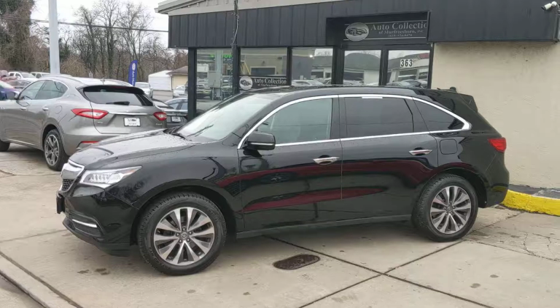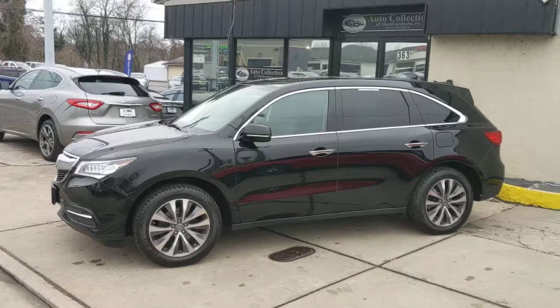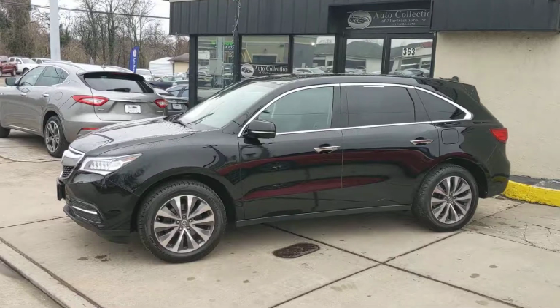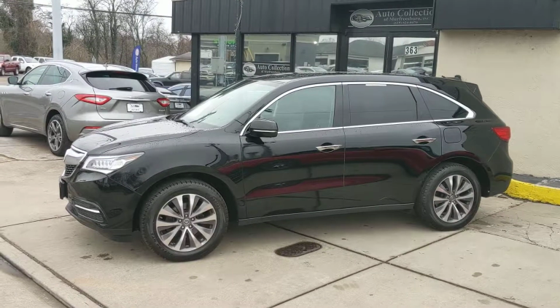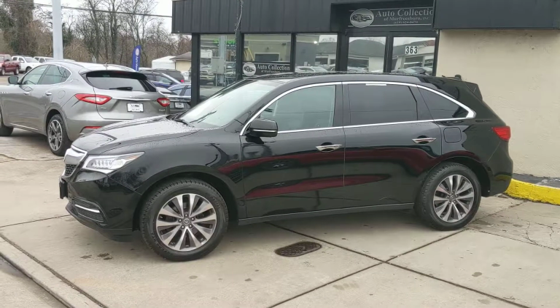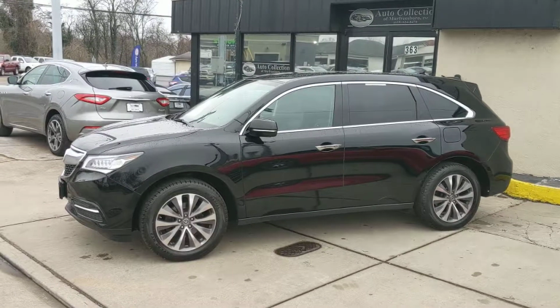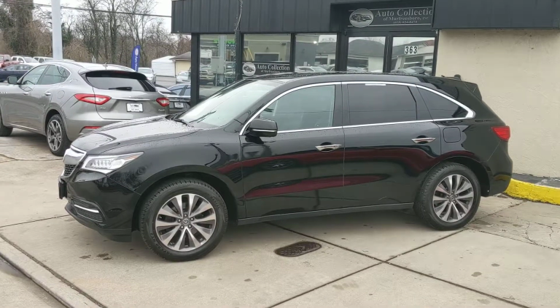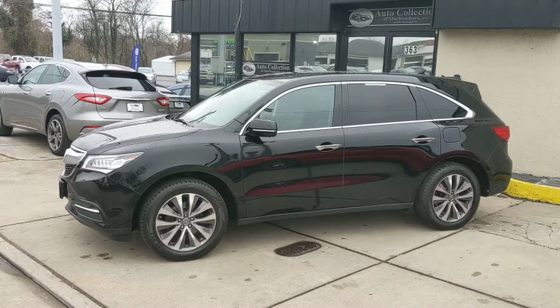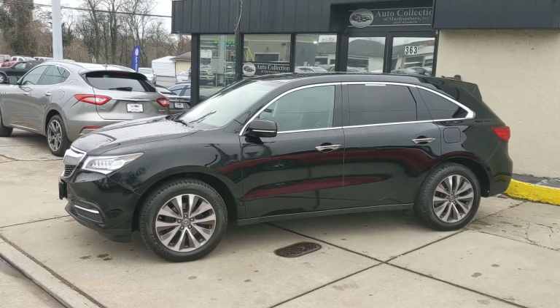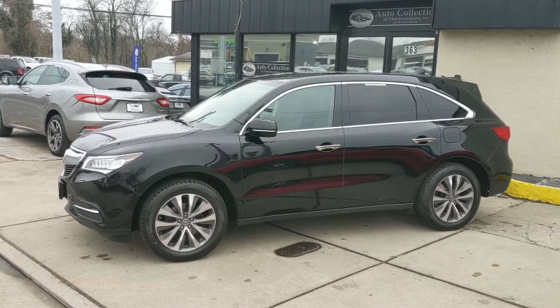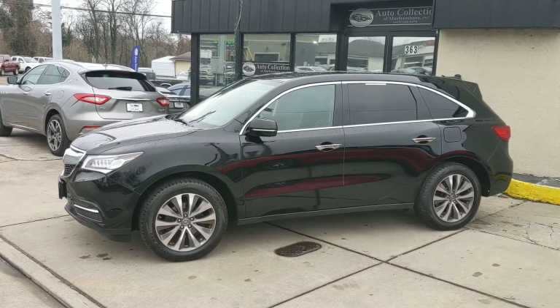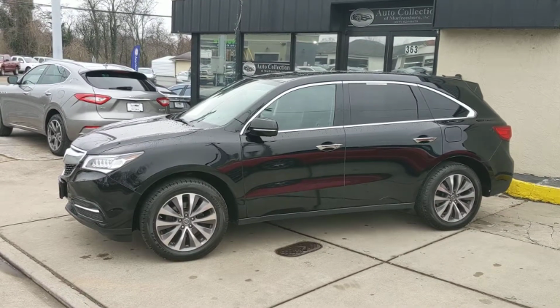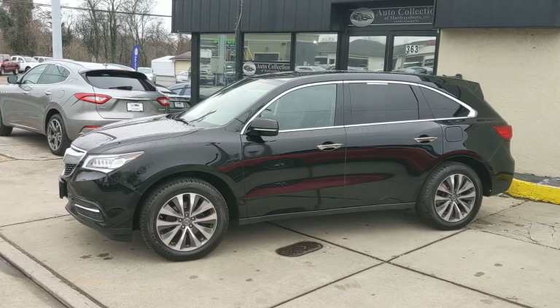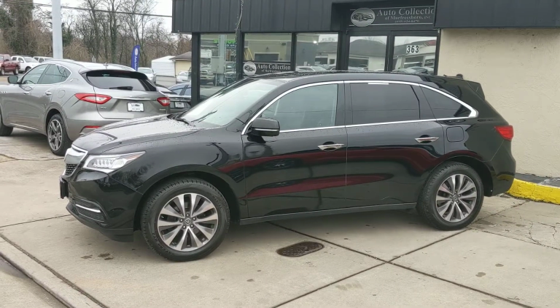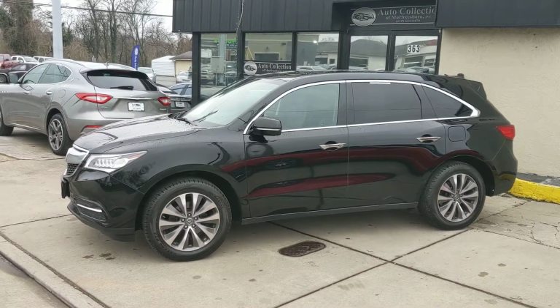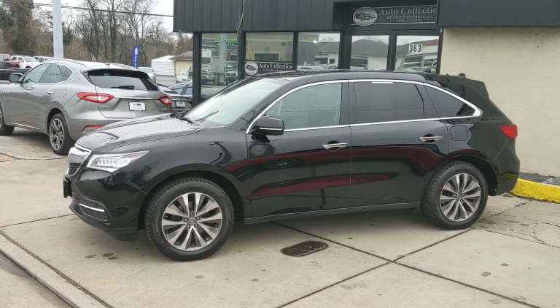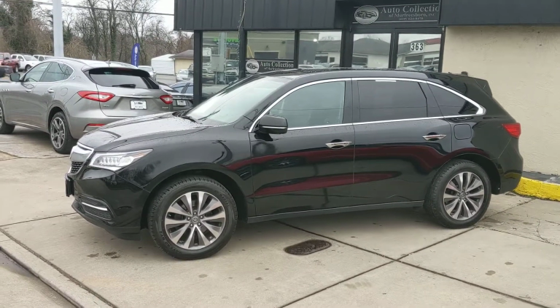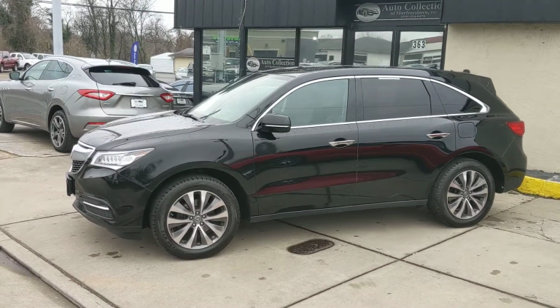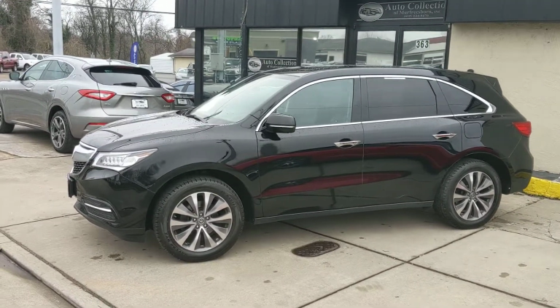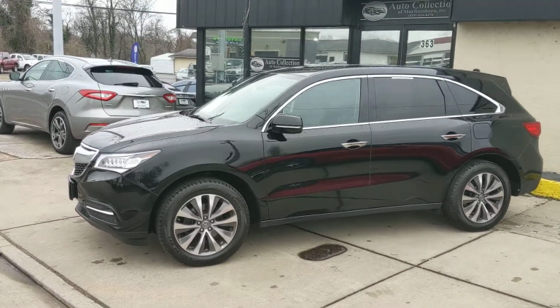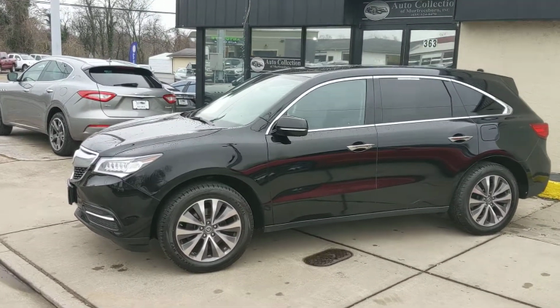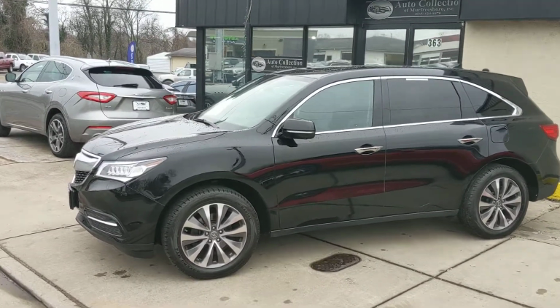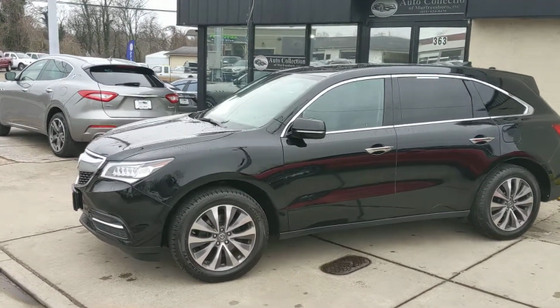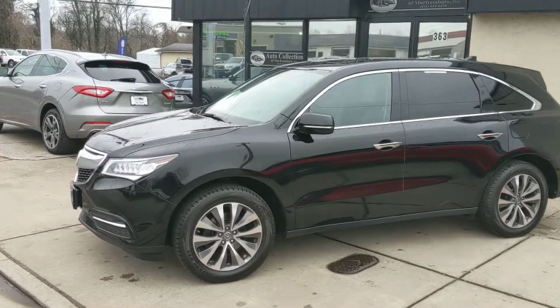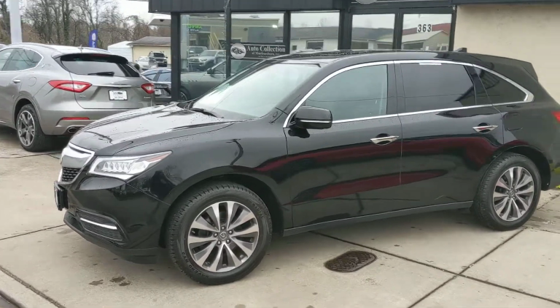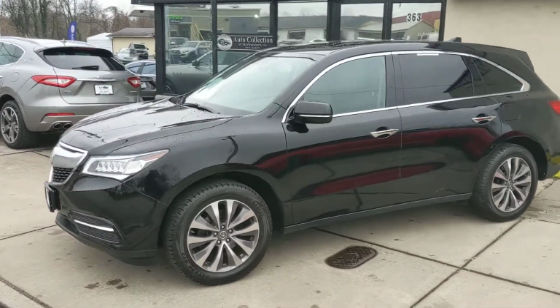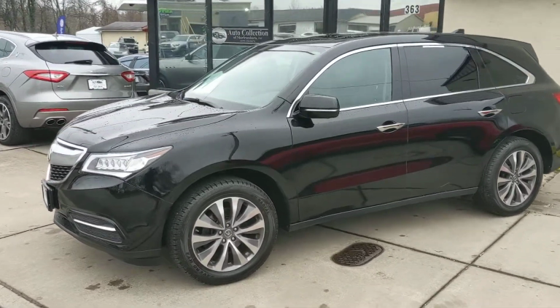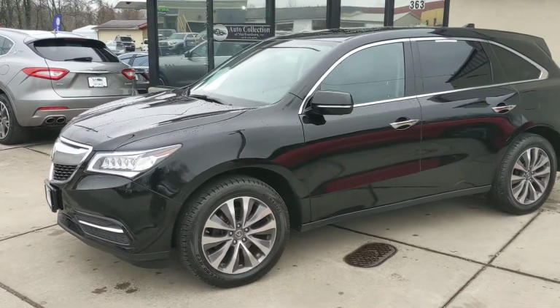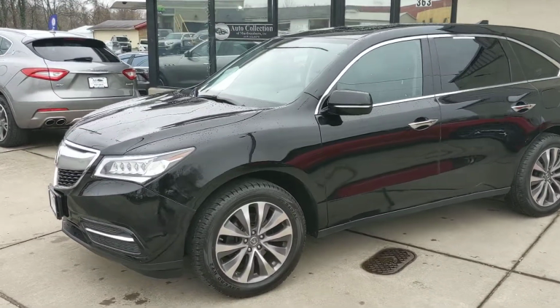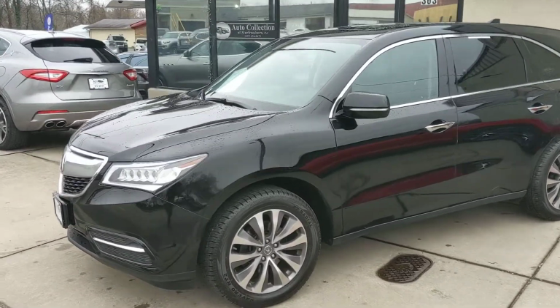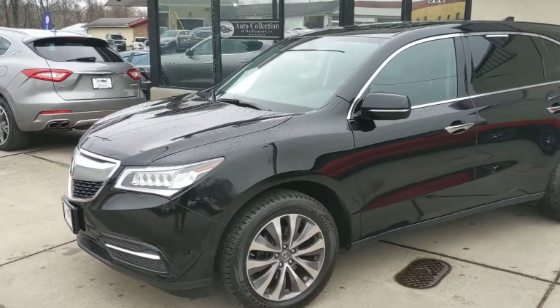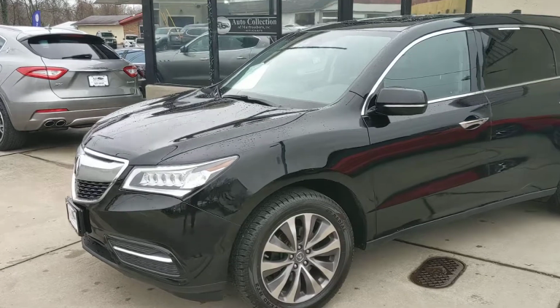Alright, here's the 2016 Acura MDX walk-around video.